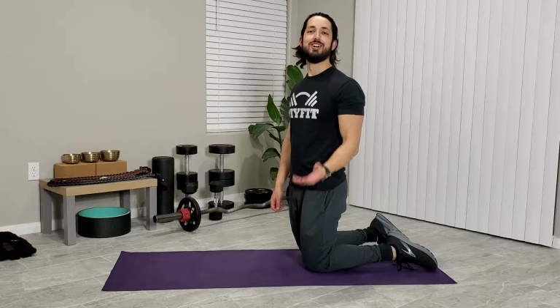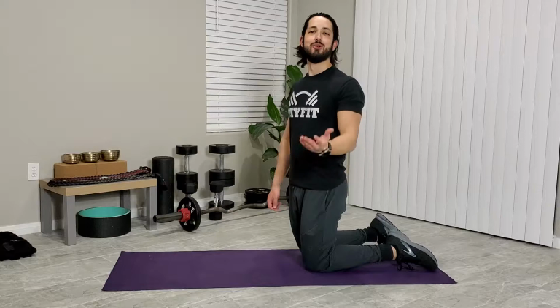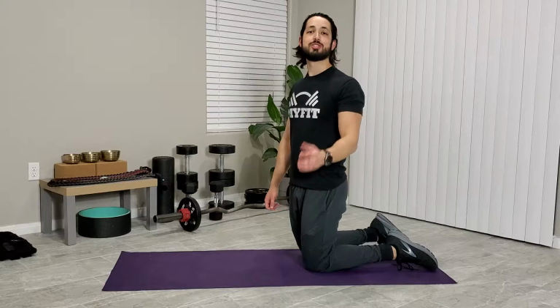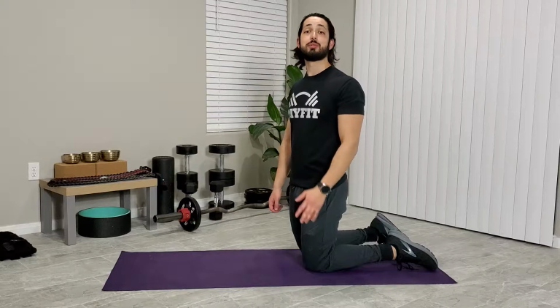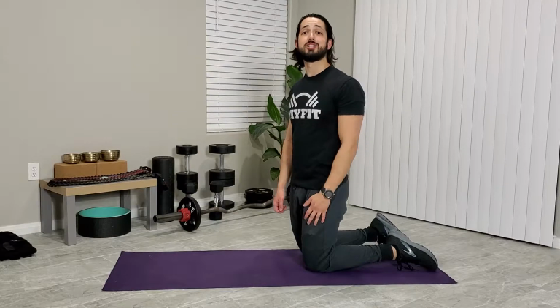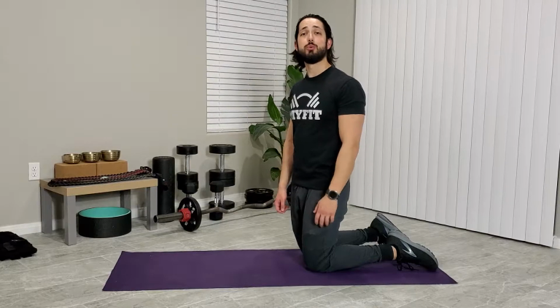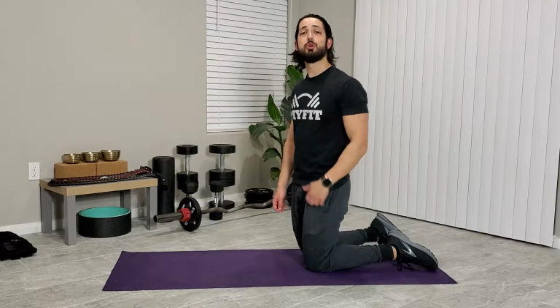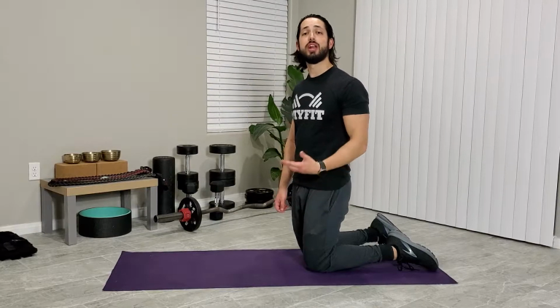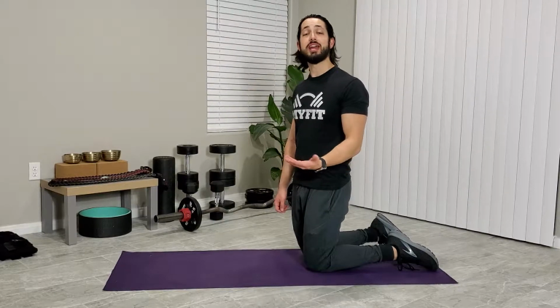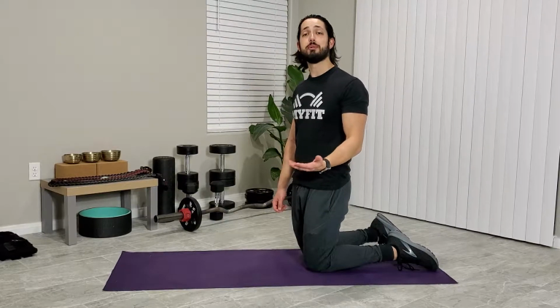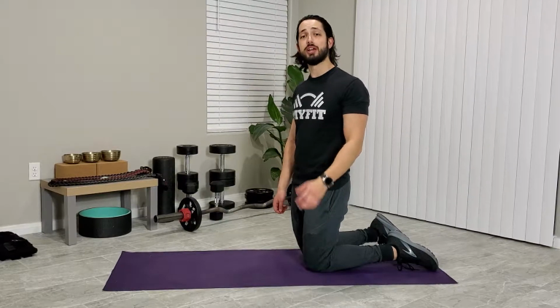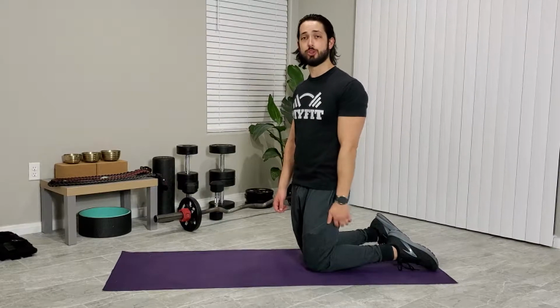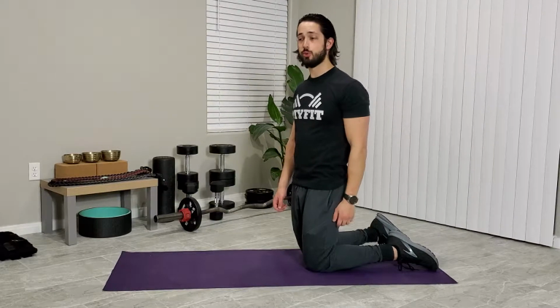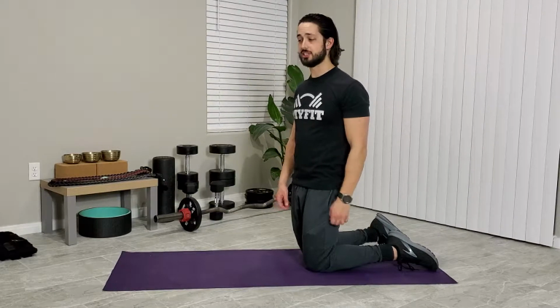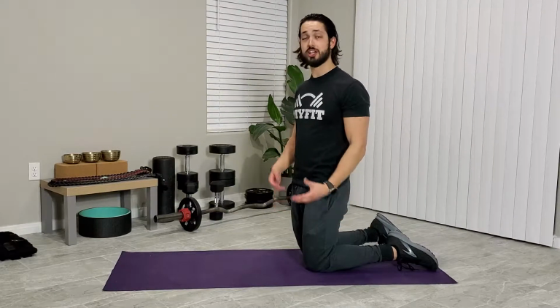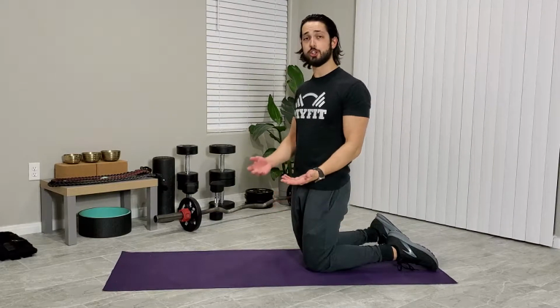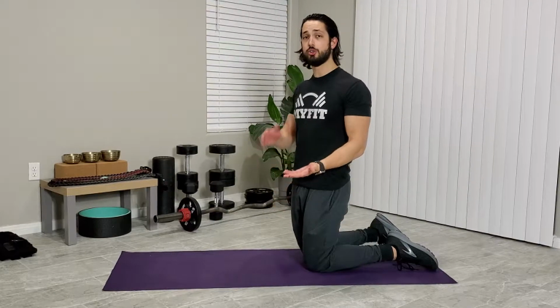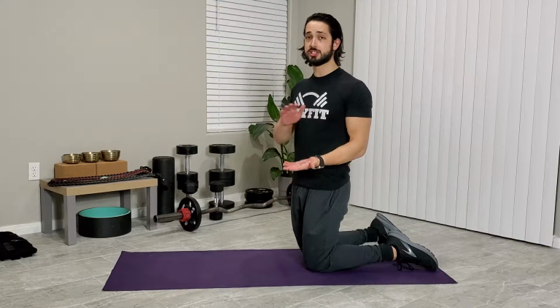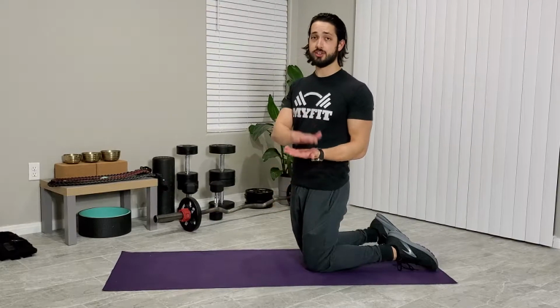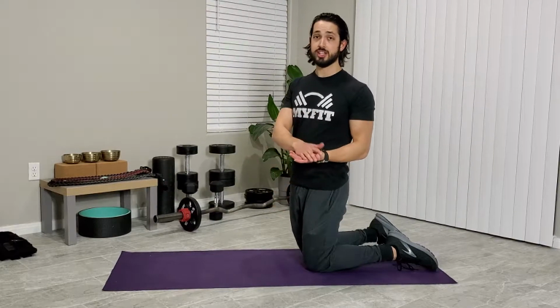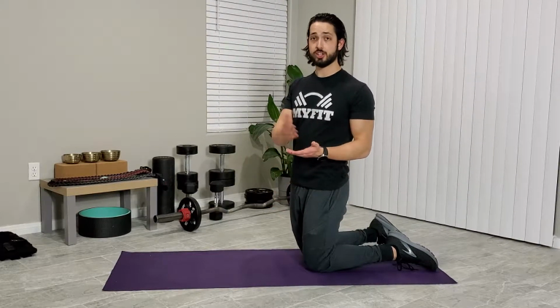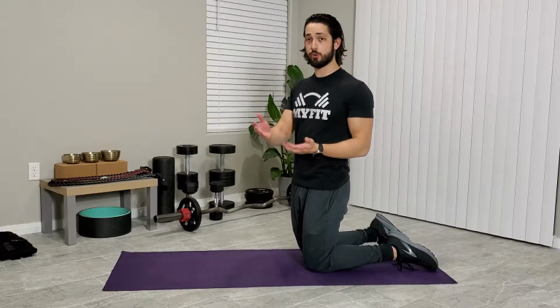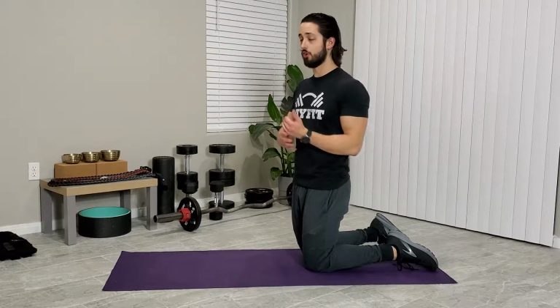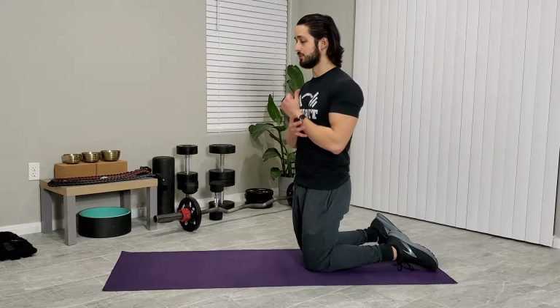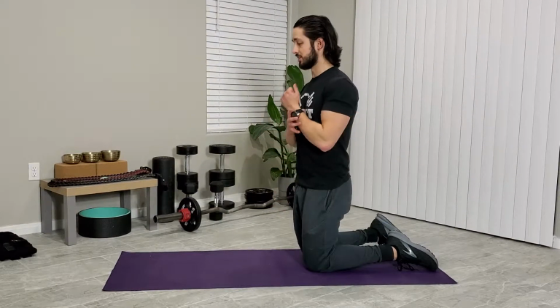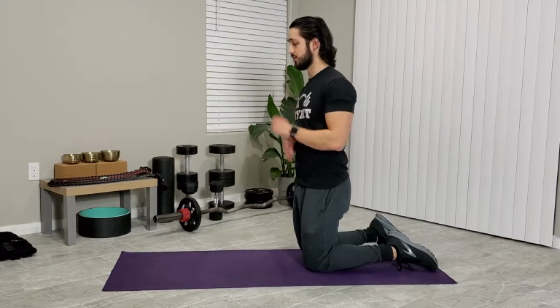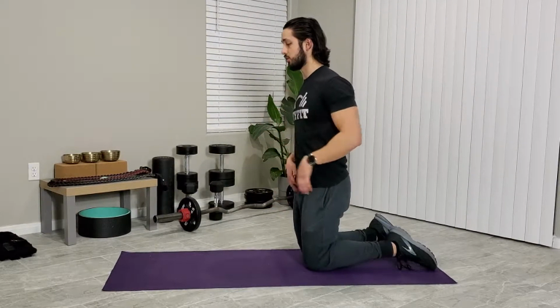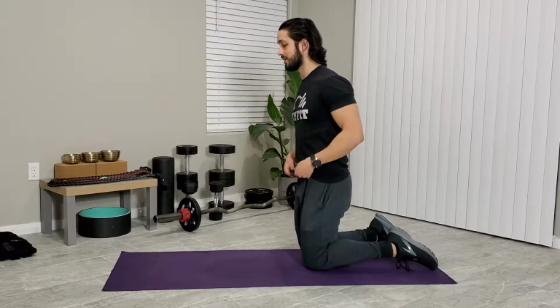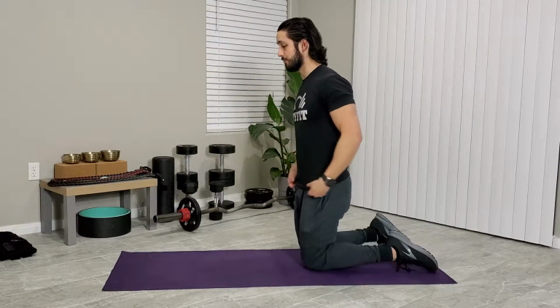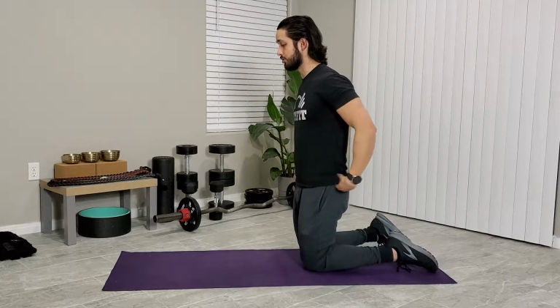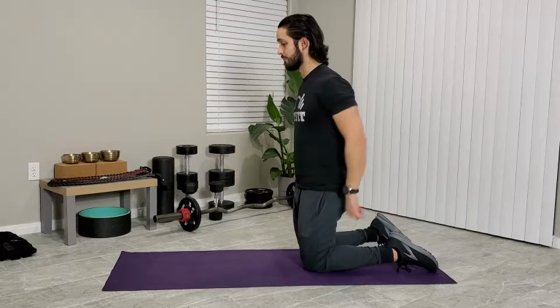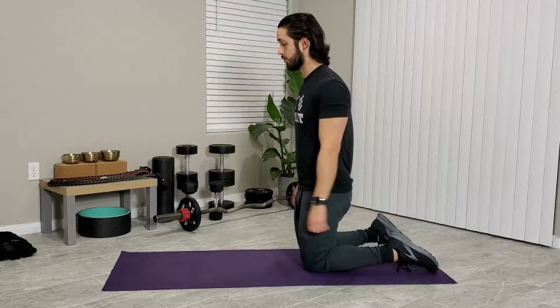What's up guys? We're going to be doing a plank with a reach. You can do these either kneeling or full position. I'll go ahead and demonstrate both.